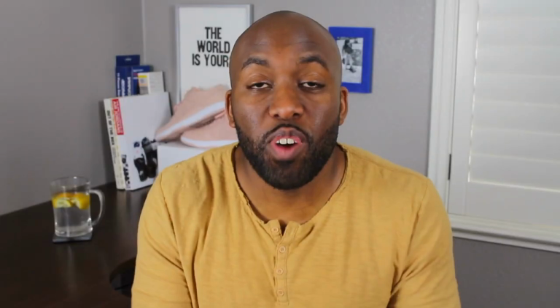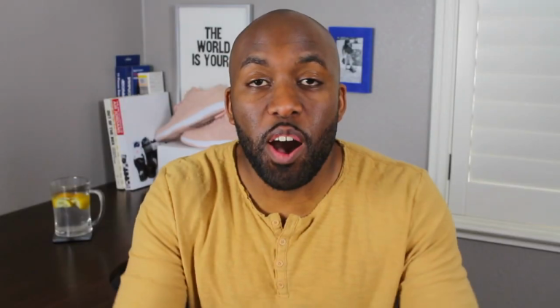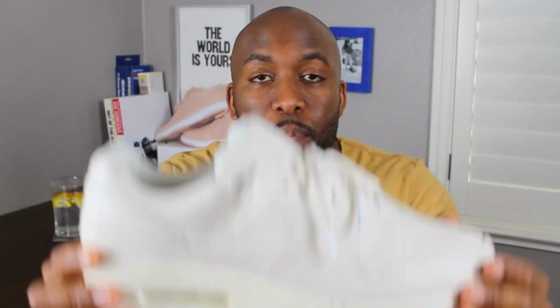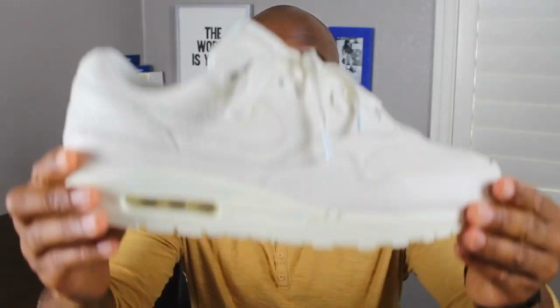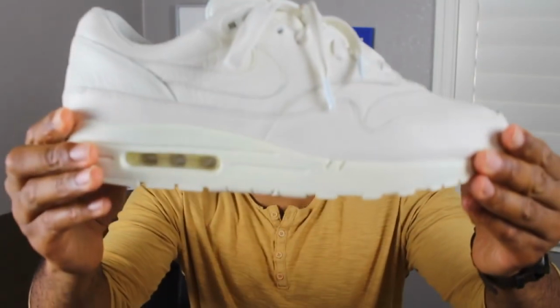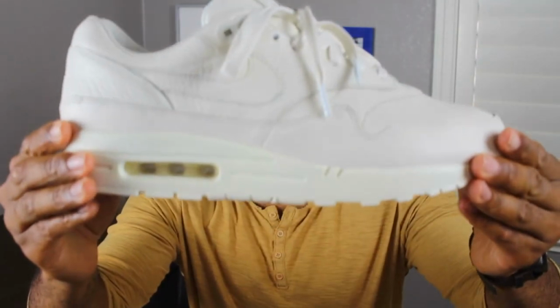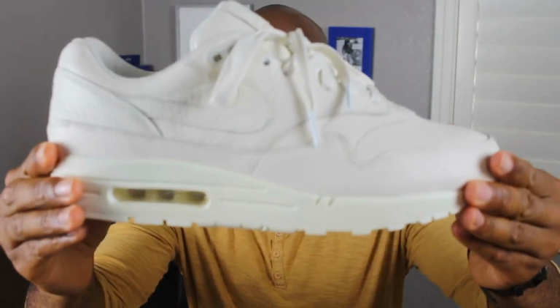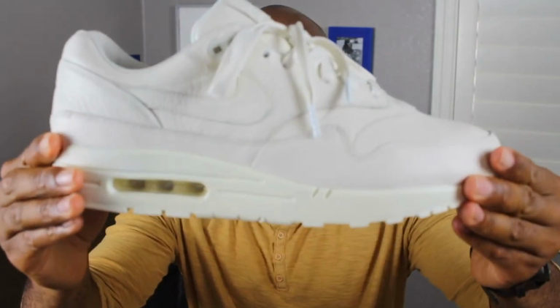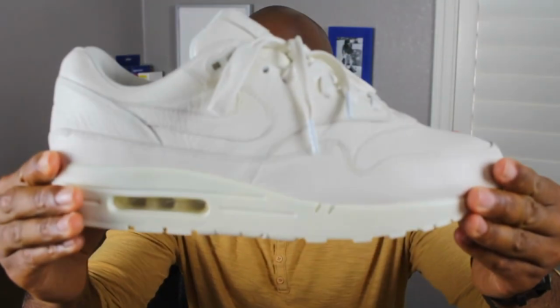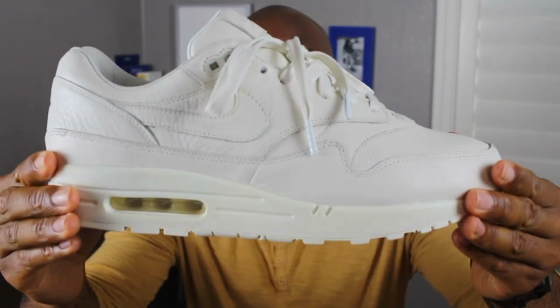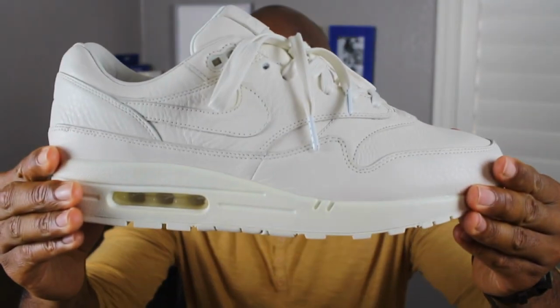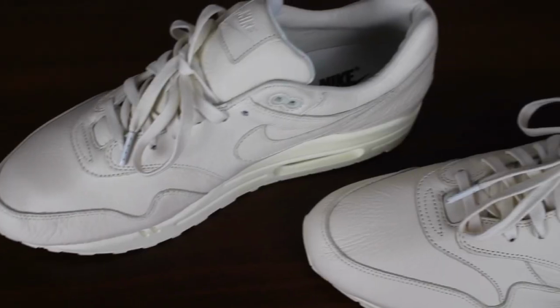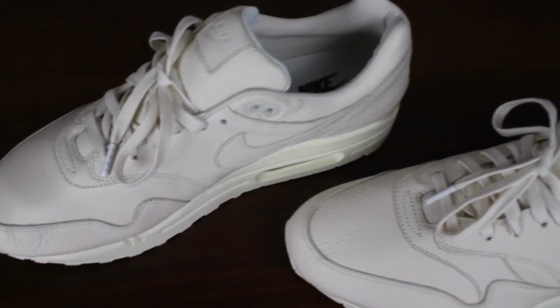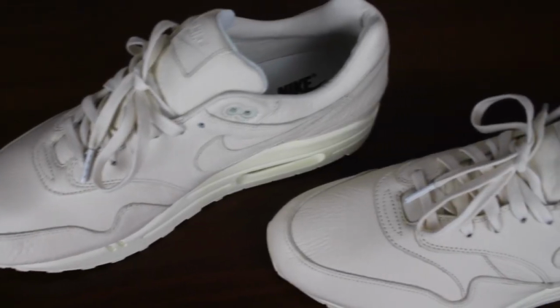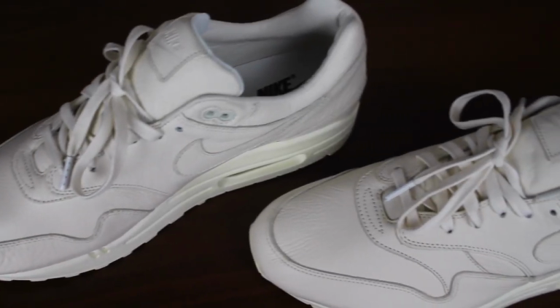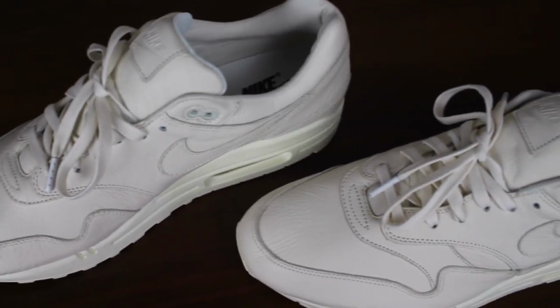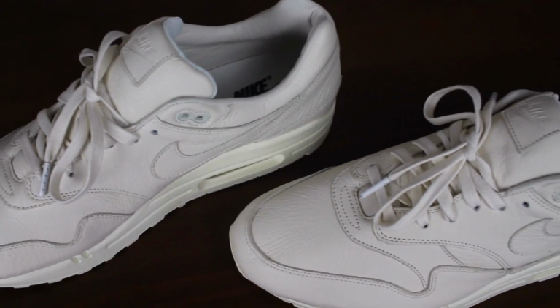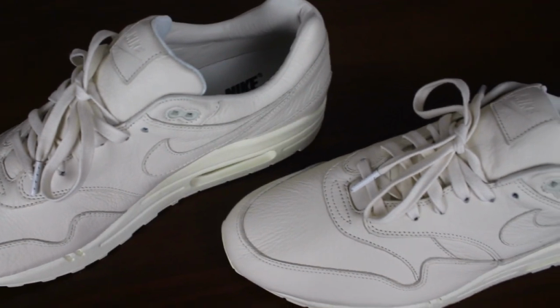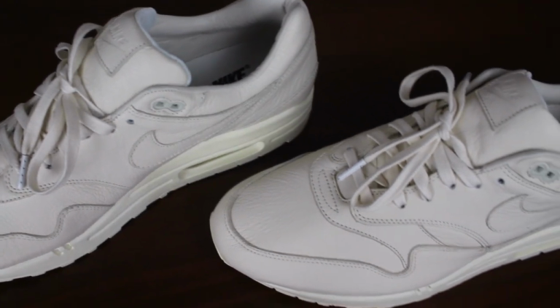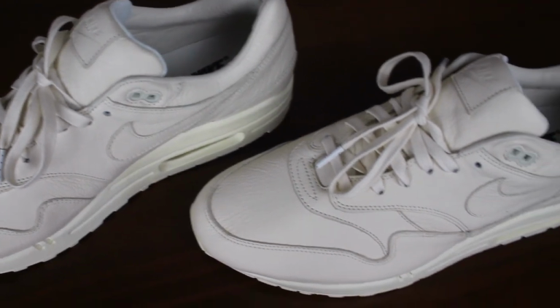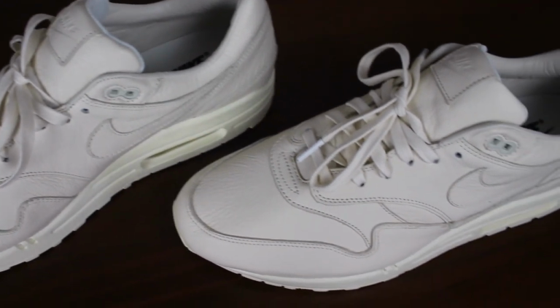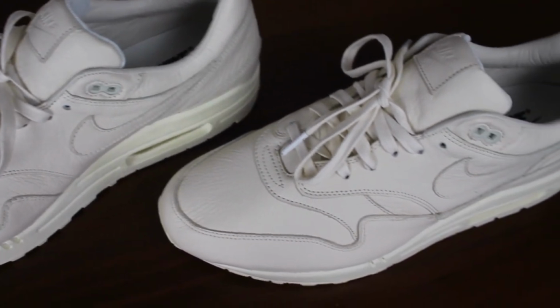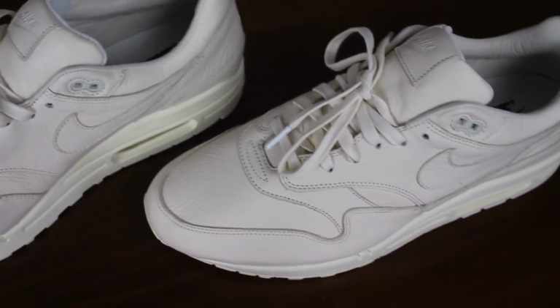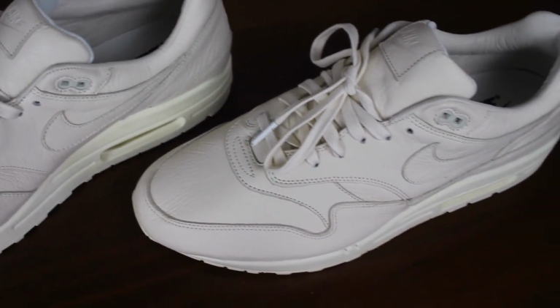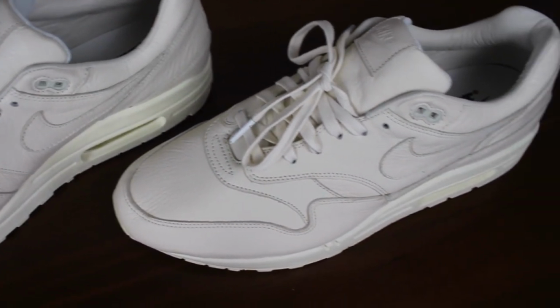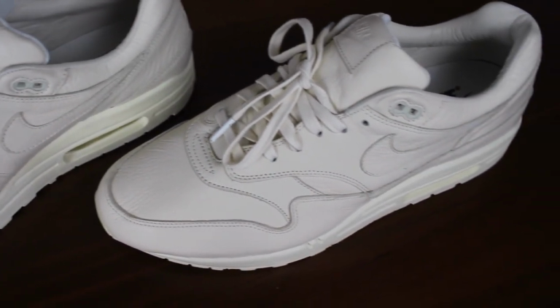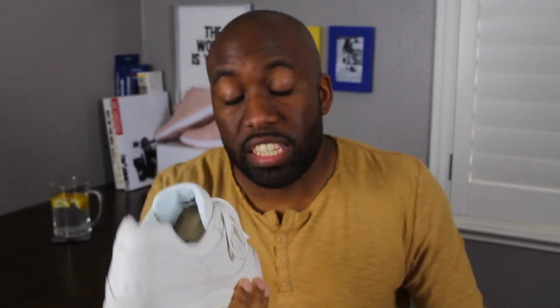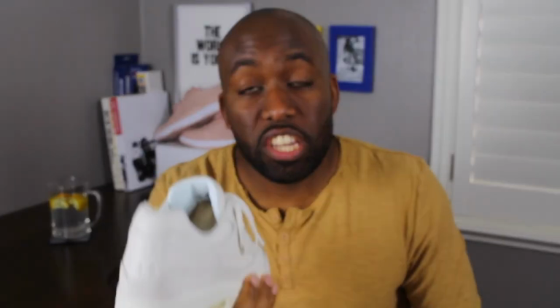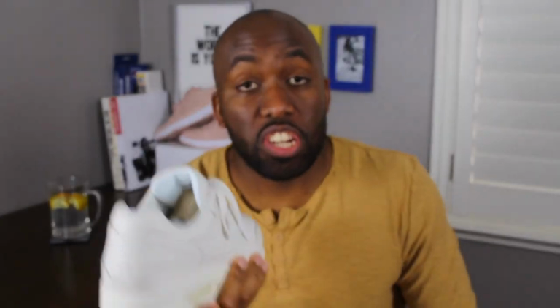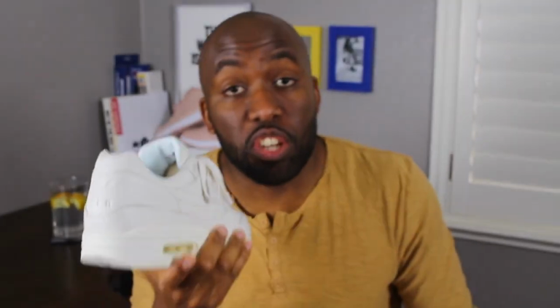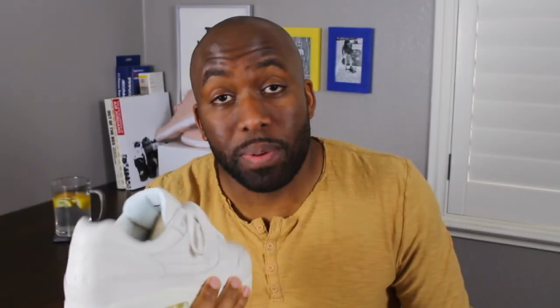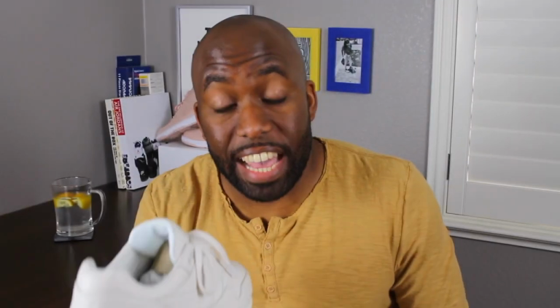What you've all been waiting for — the Nike Lab Air Max 1 Pinnacle in the sale colorway. These sneakers are dope guys.